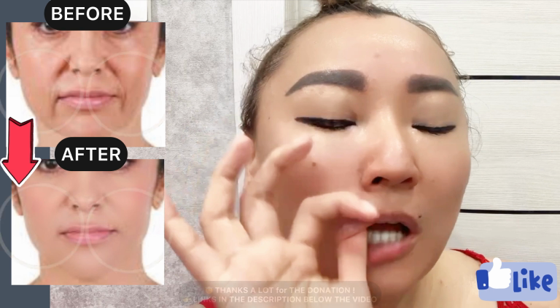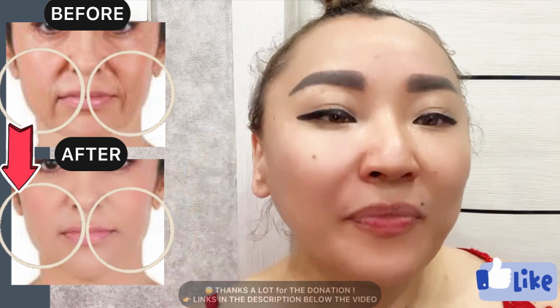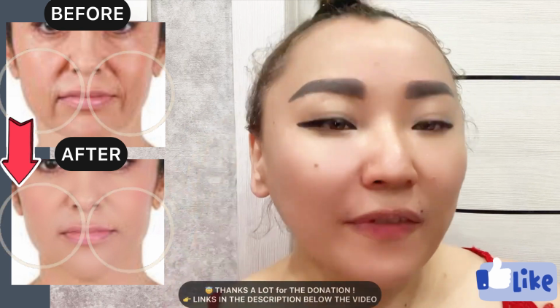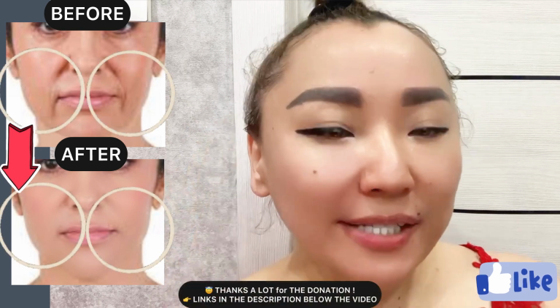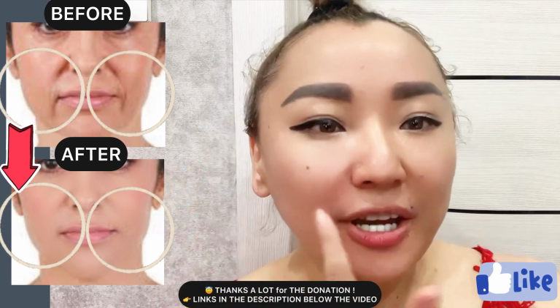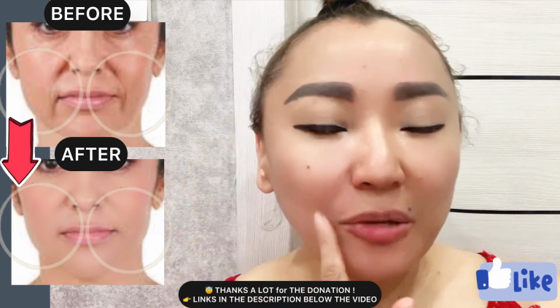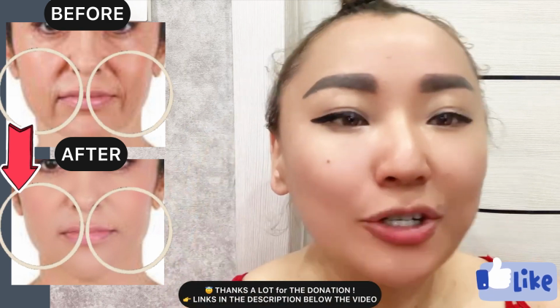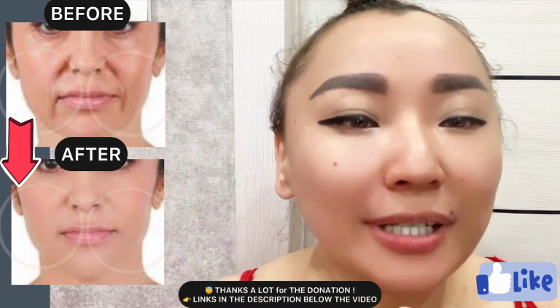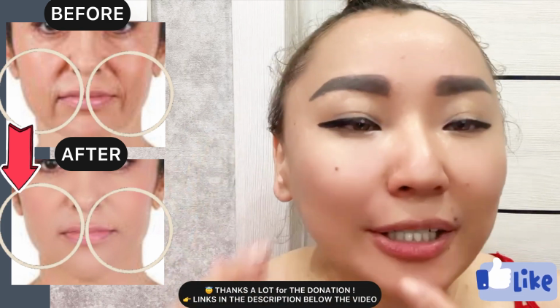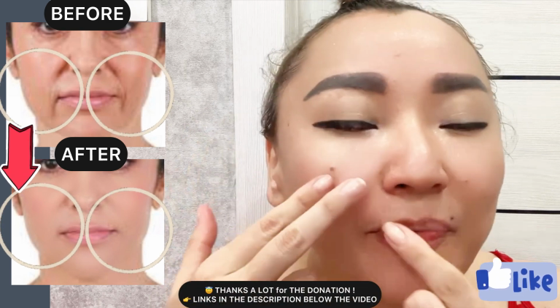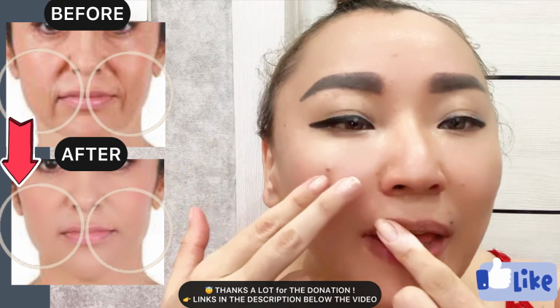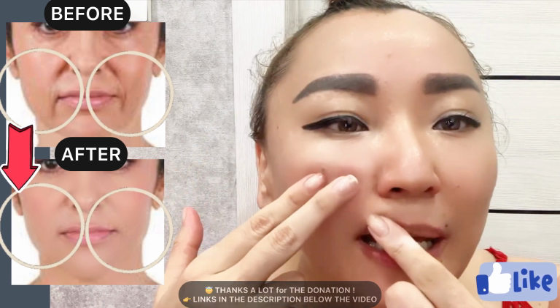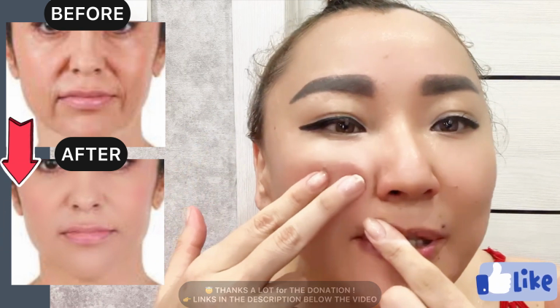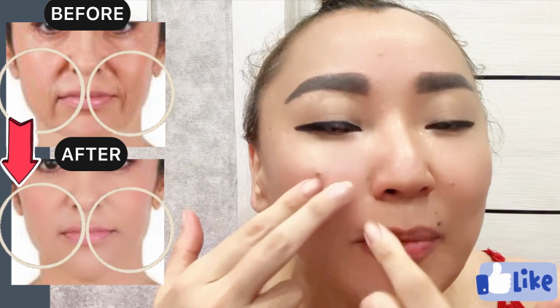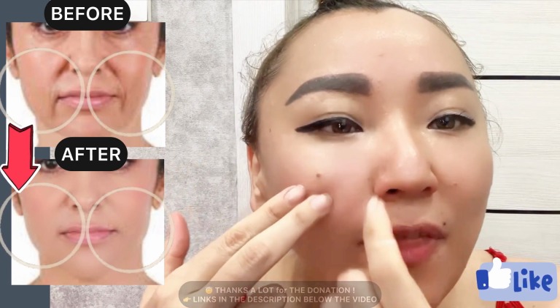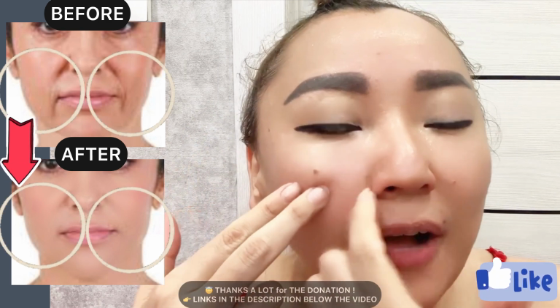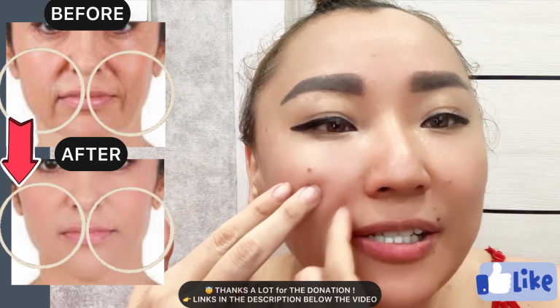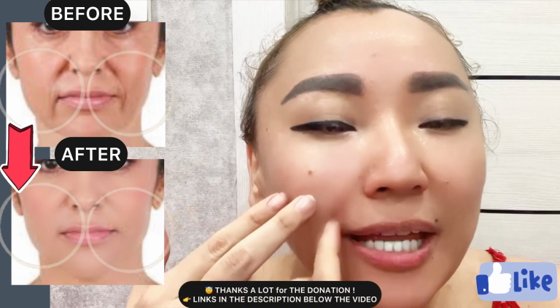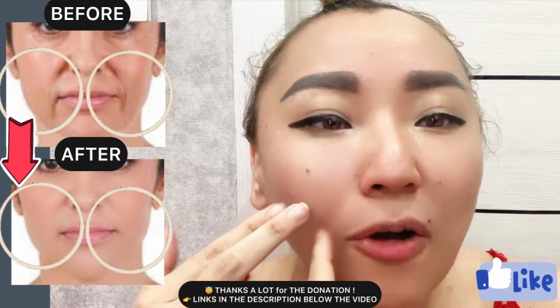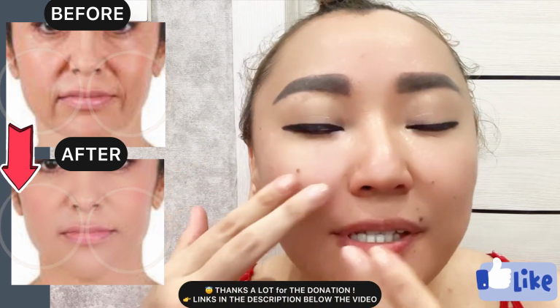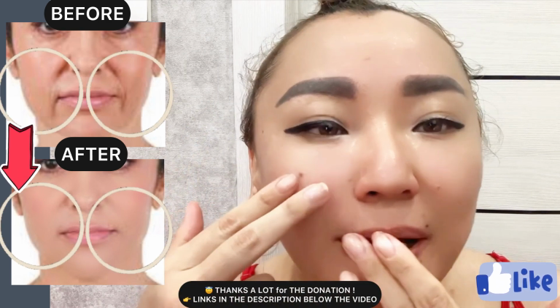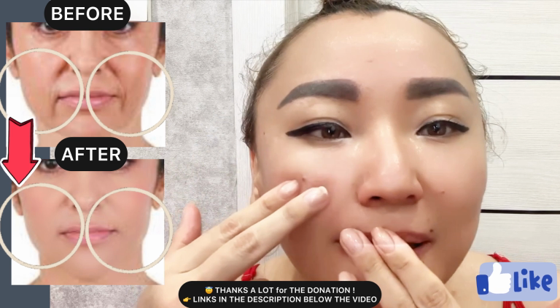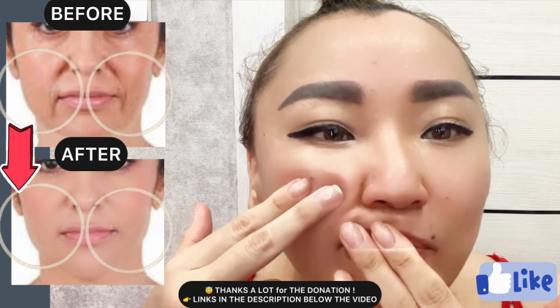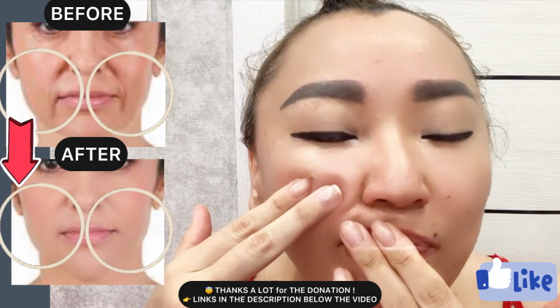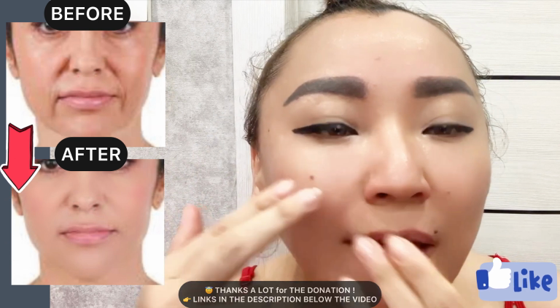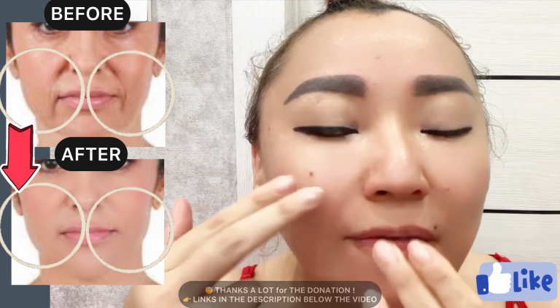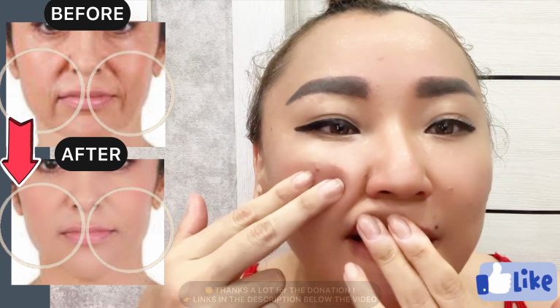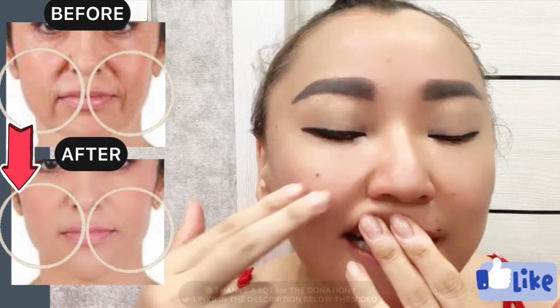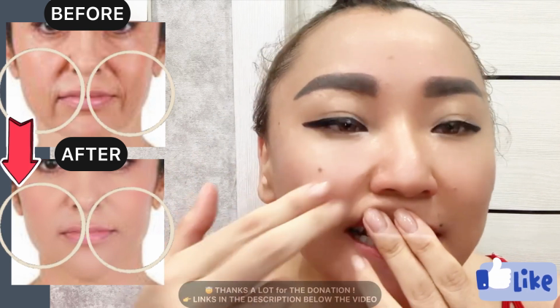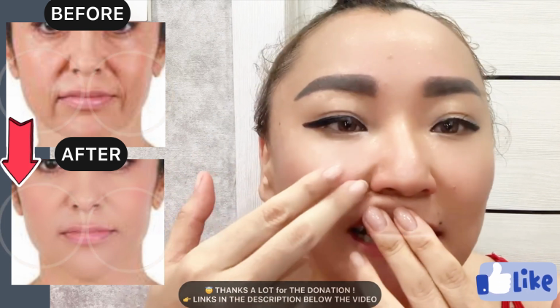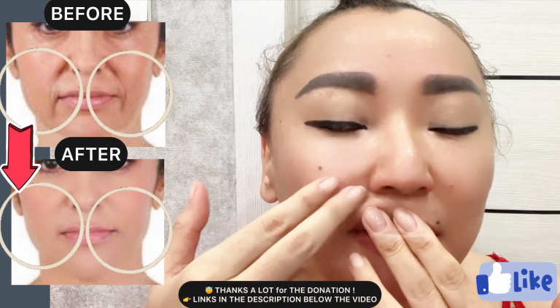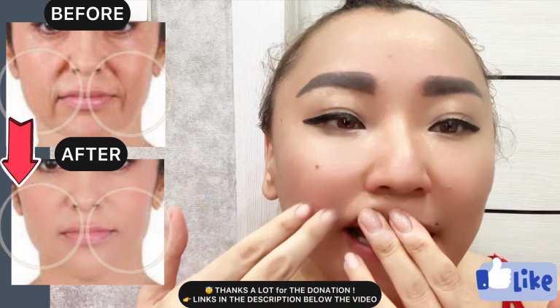This facial massage technique helps to remove the other strain of these muscles that create the nasolabial line.